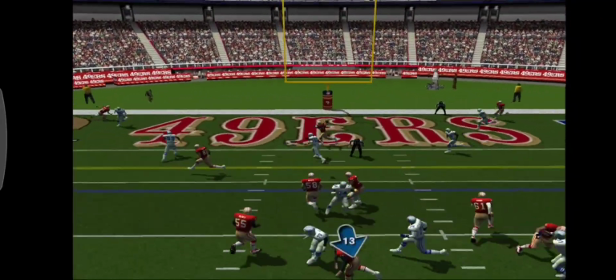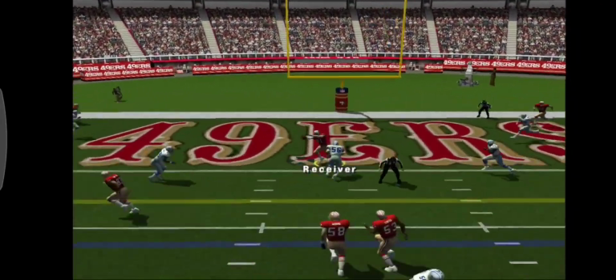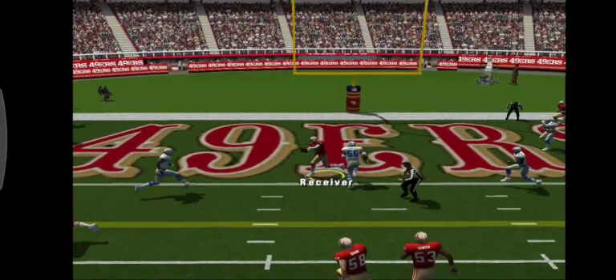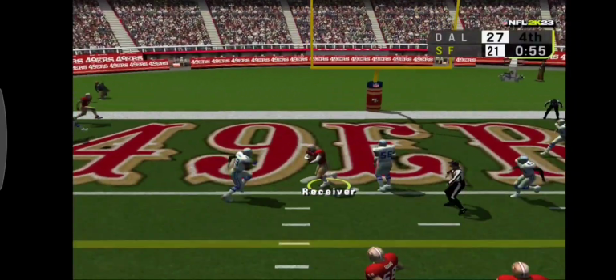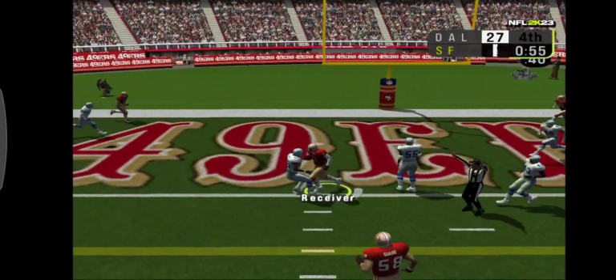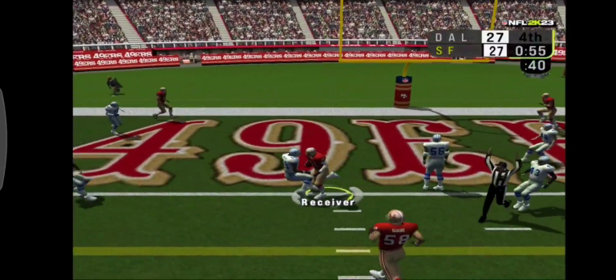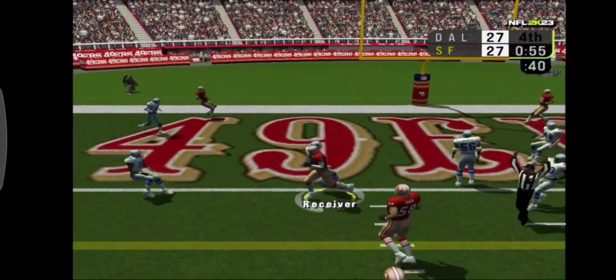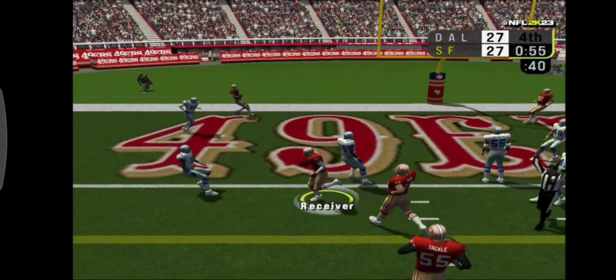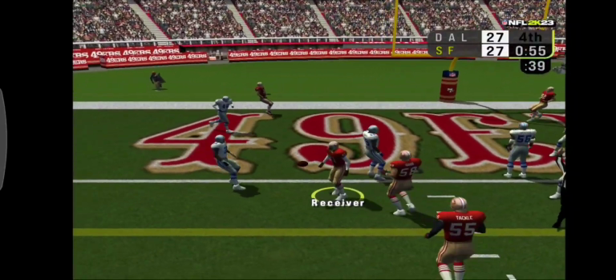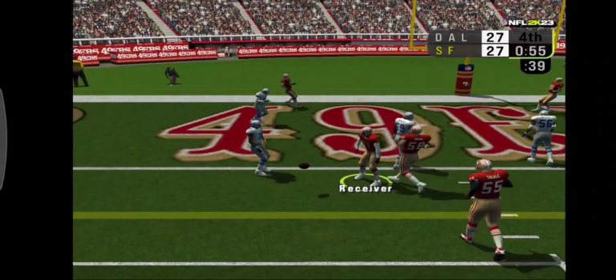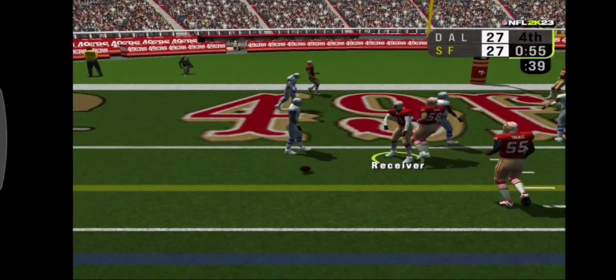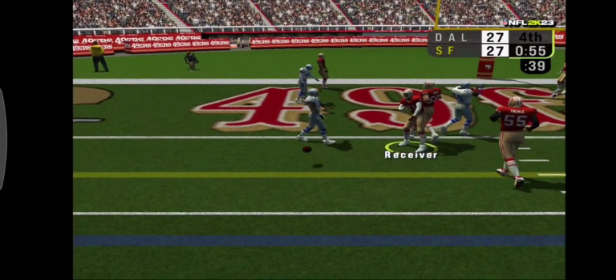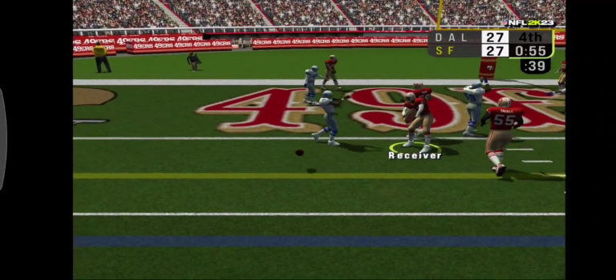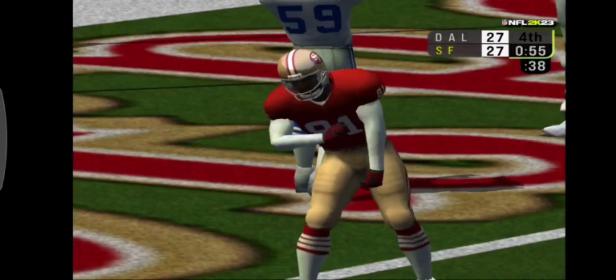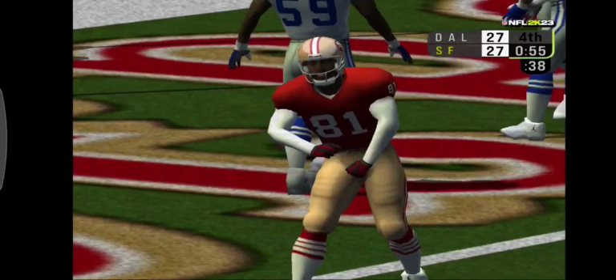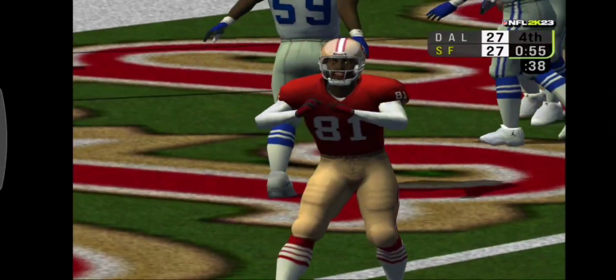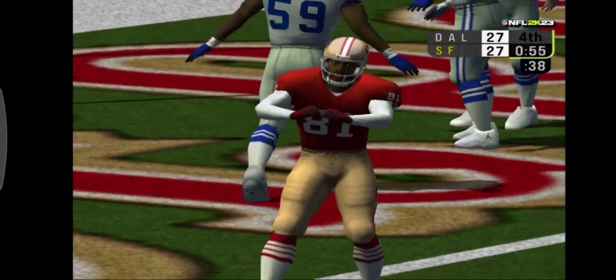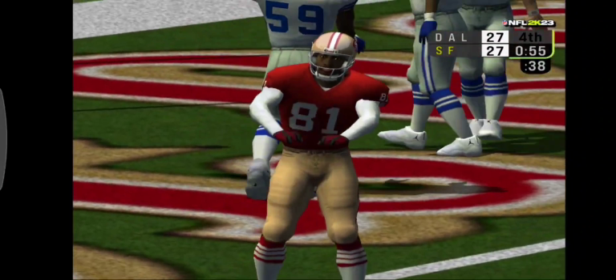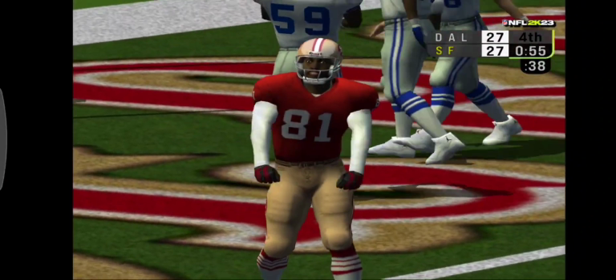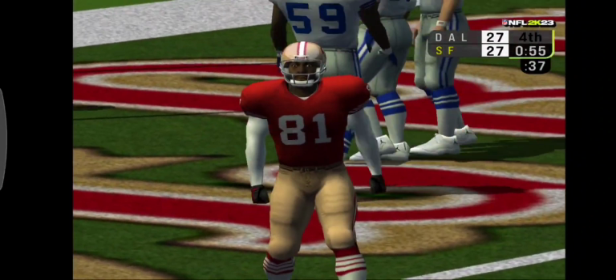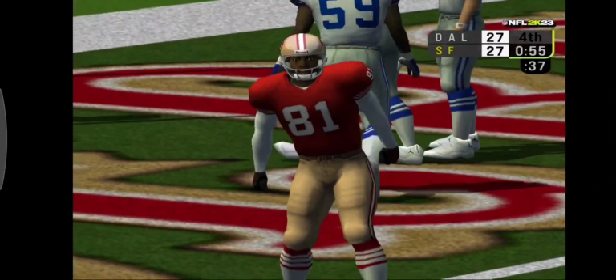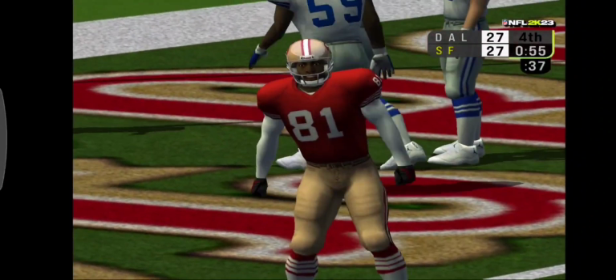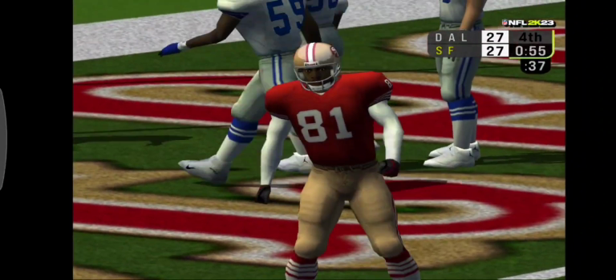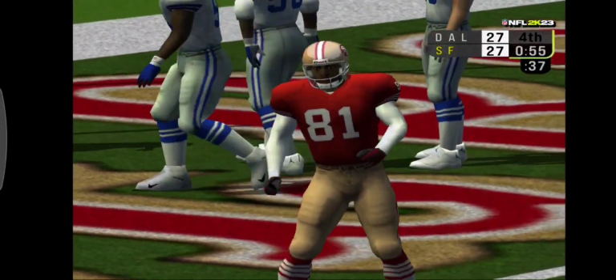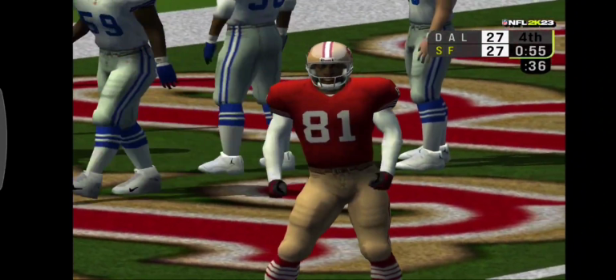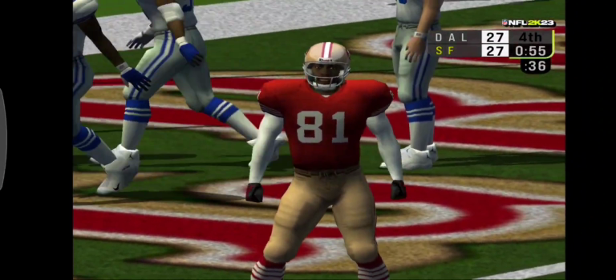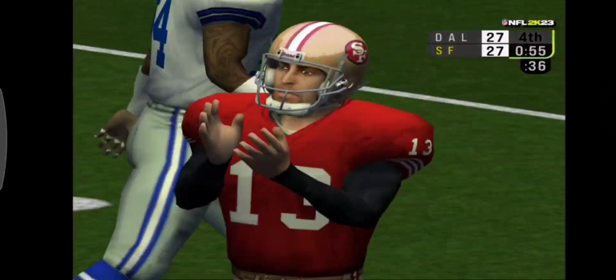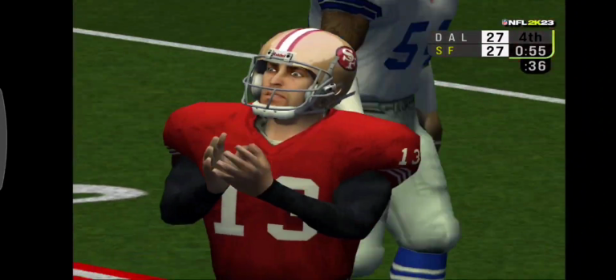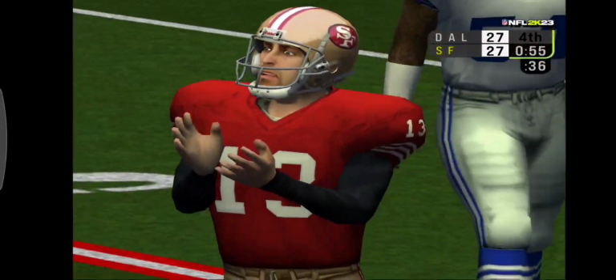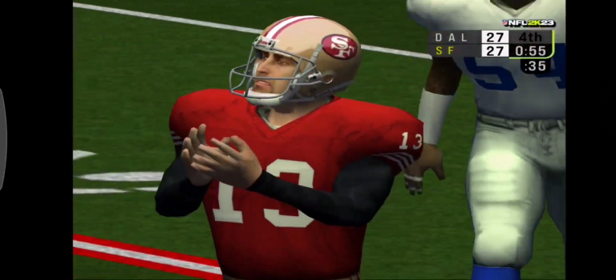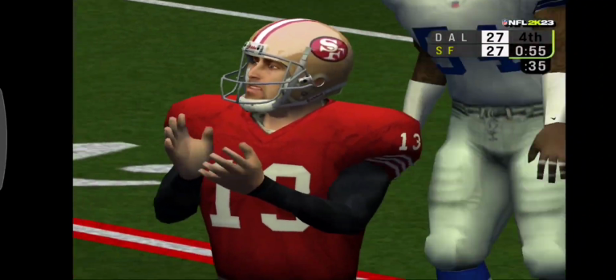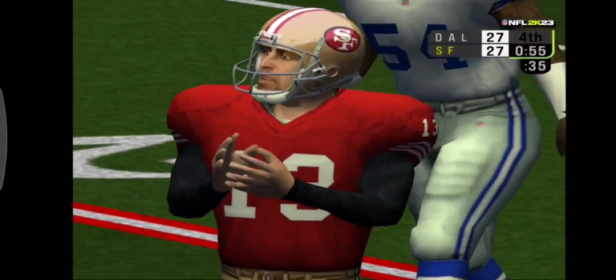Number 13 walks this one to the end zone and it's cut, 4 on the score.